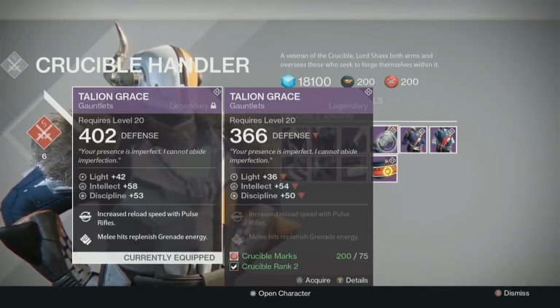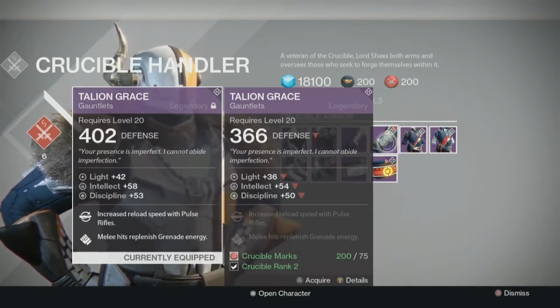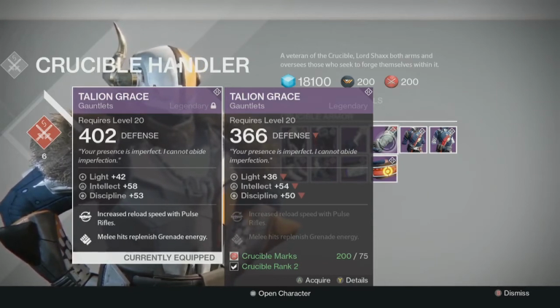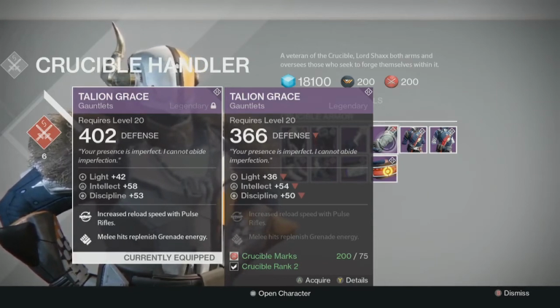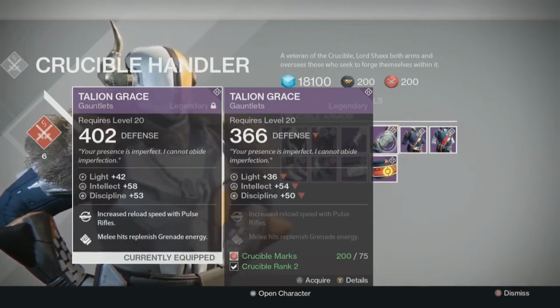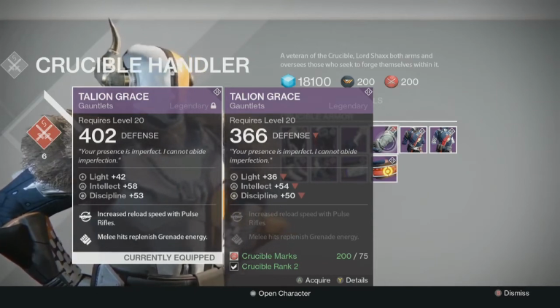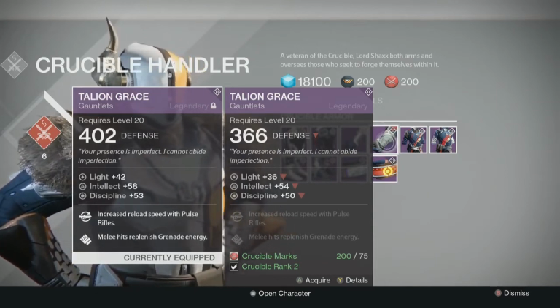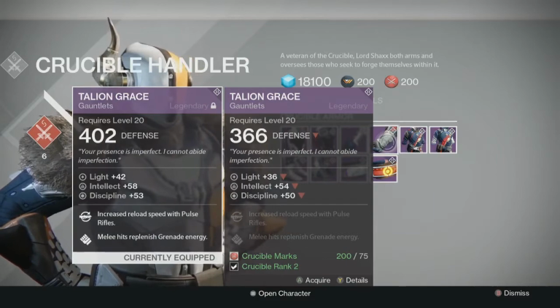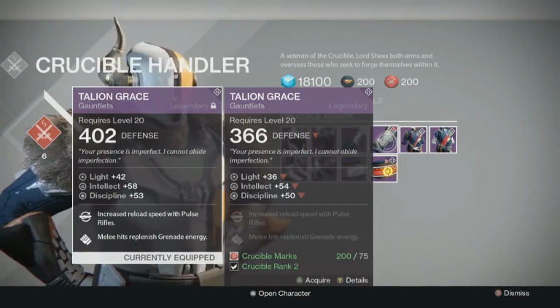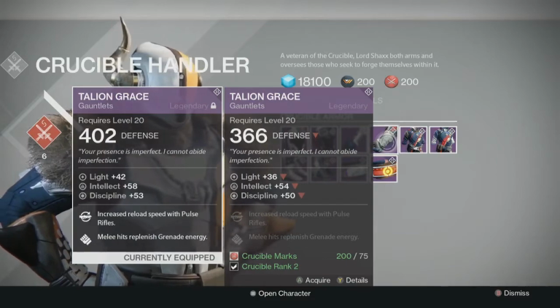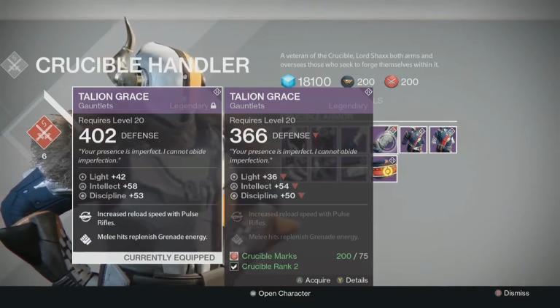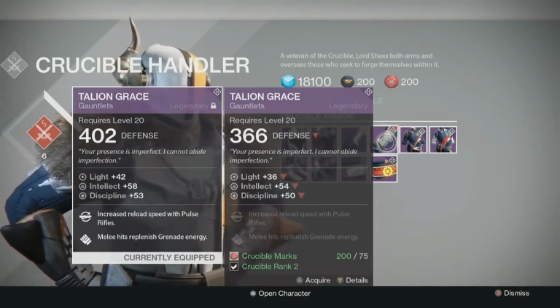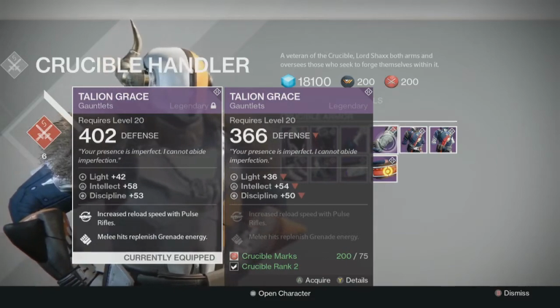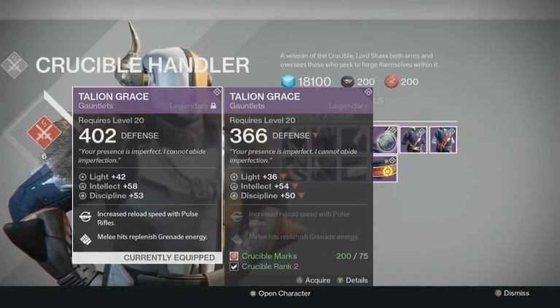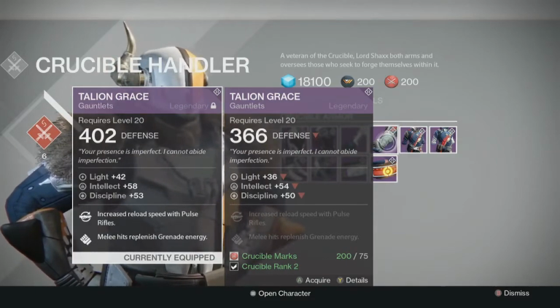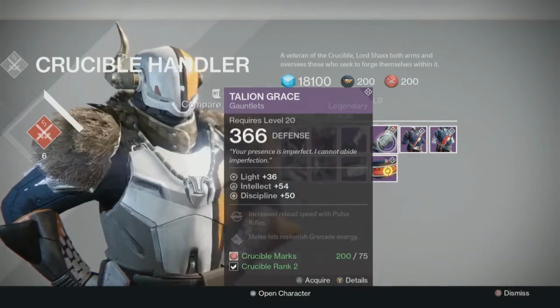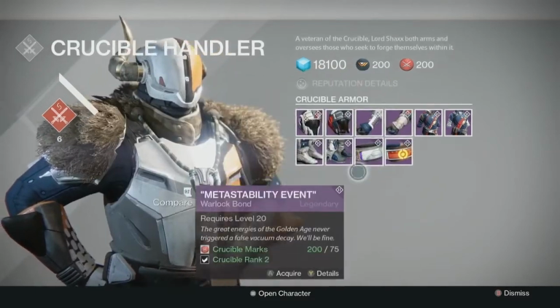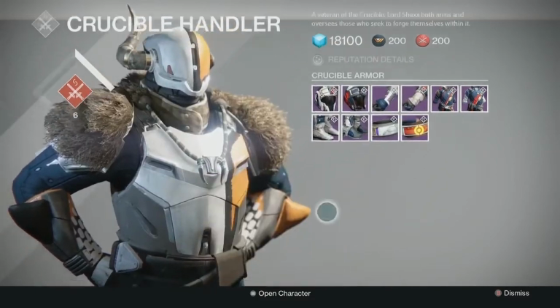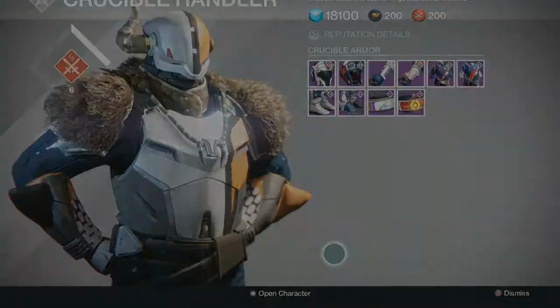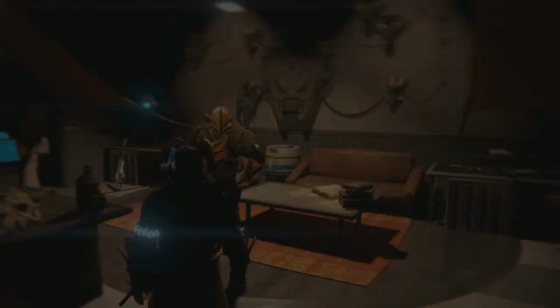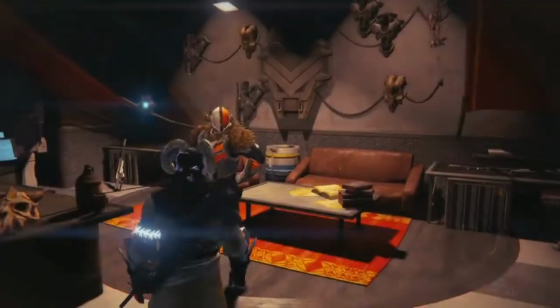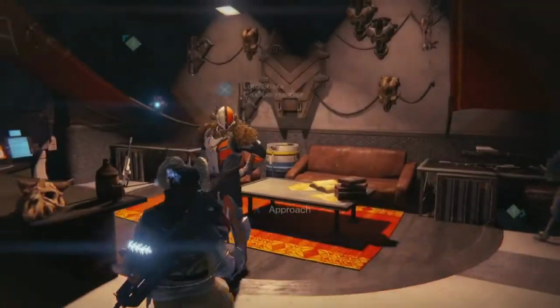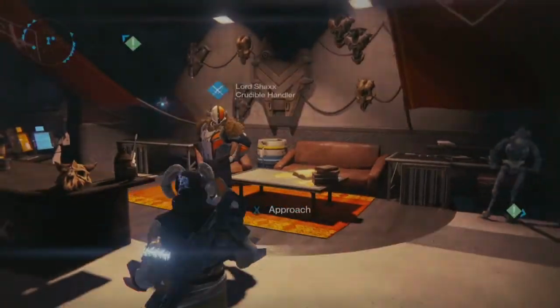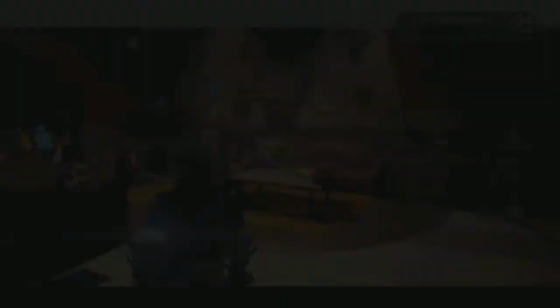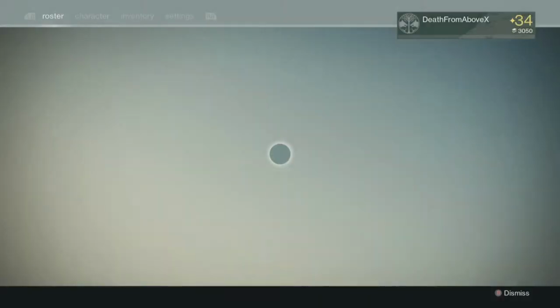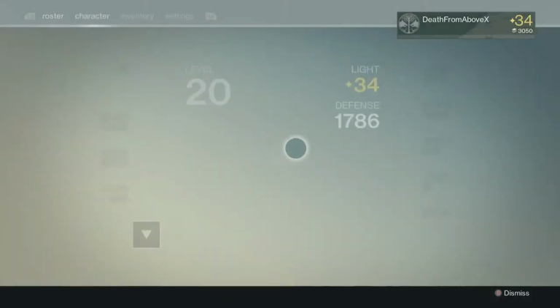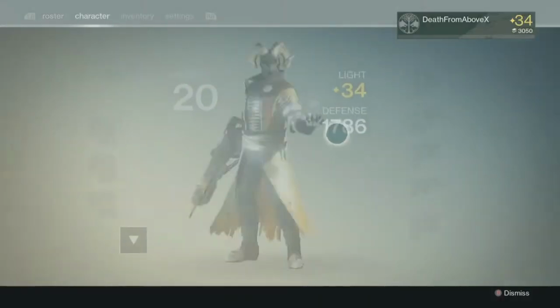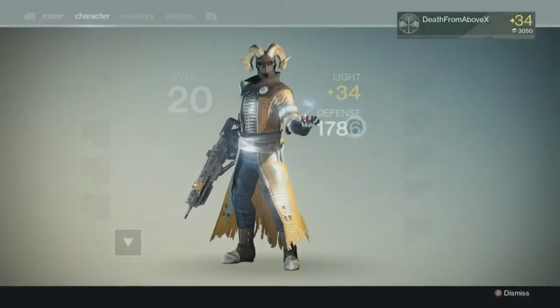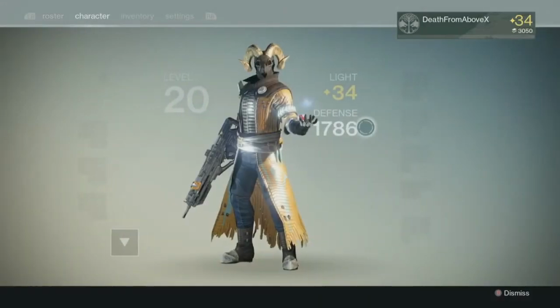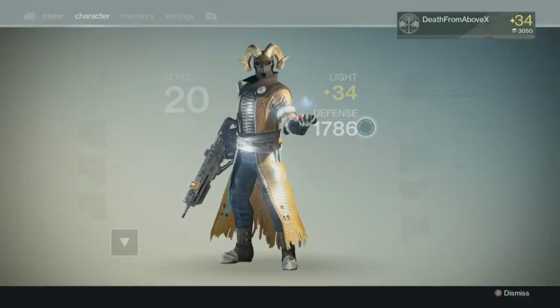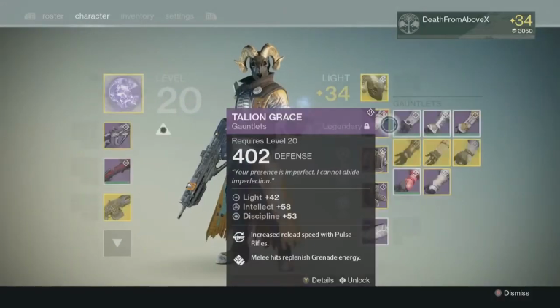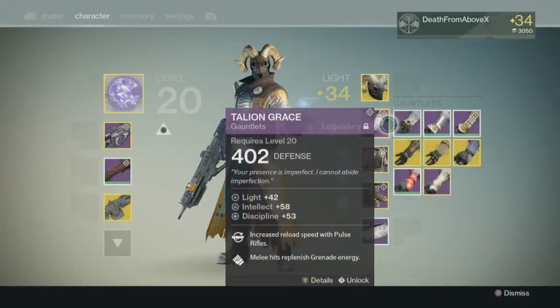It's got melee hits that replenish grenade energy, and pulse rifle reload with intellect and discipline — just like I like it.